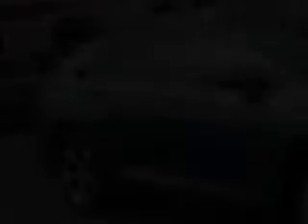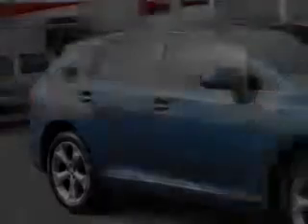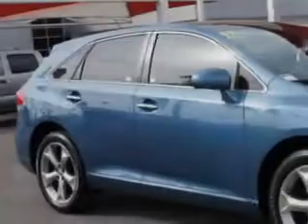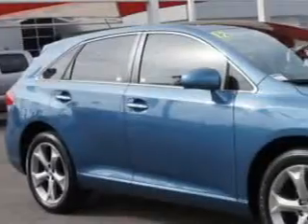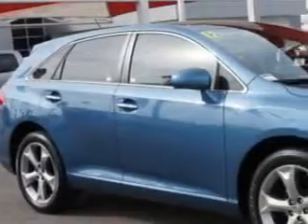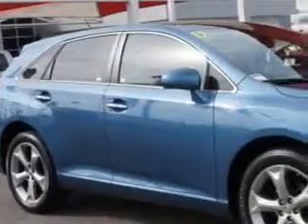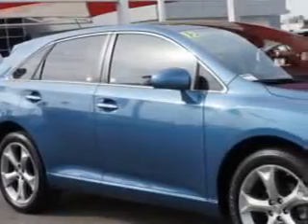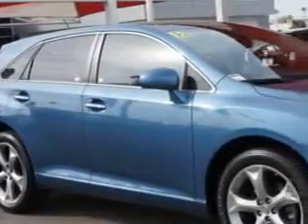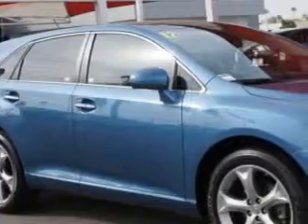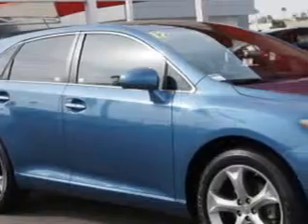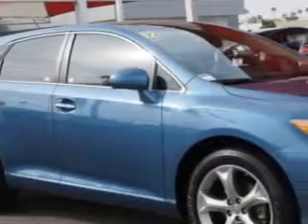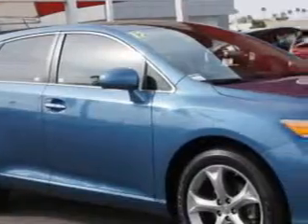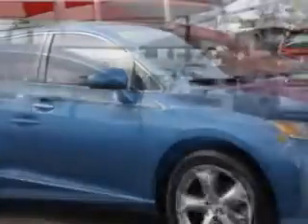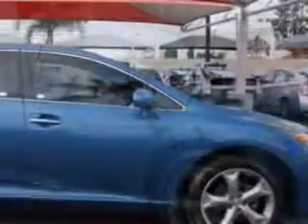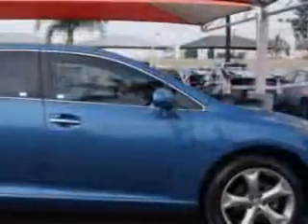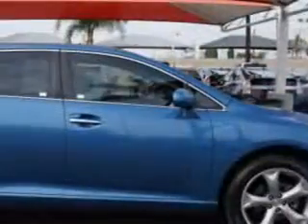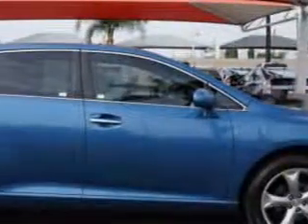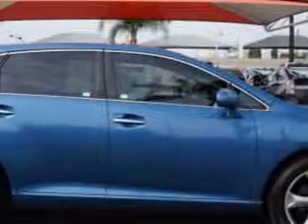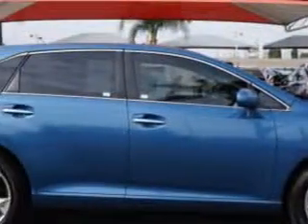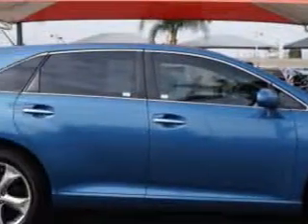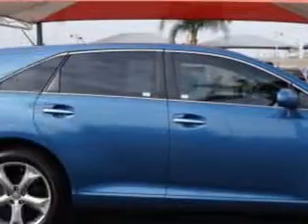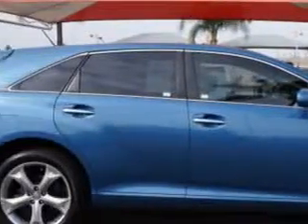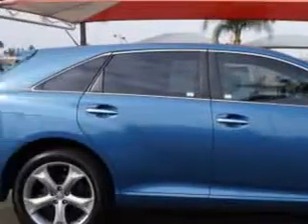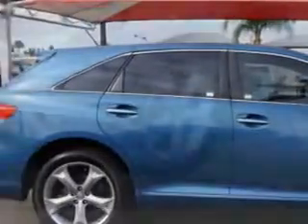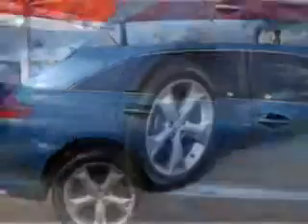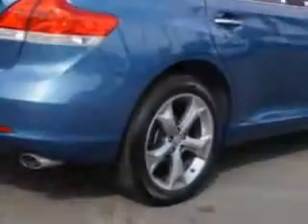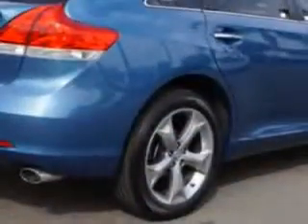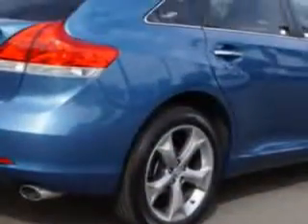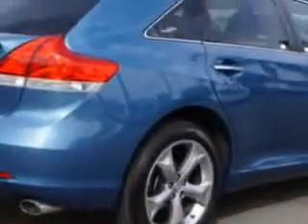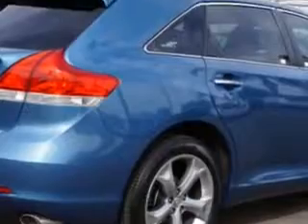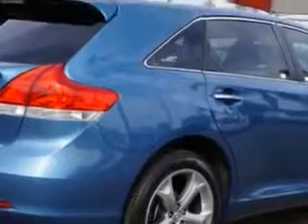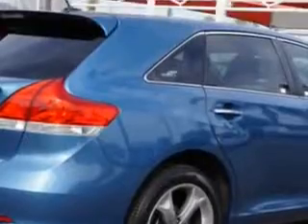Check out this Tropical Sea Metallic 2012 Toyota Venza crossover, equipped with a six-cylinder engine and an automatic transmission.